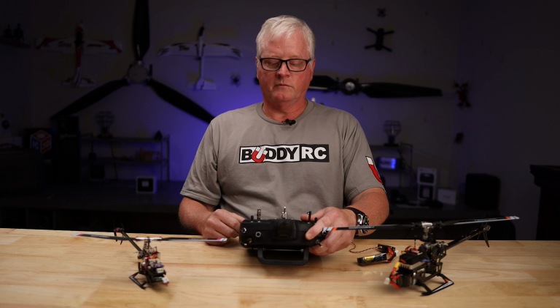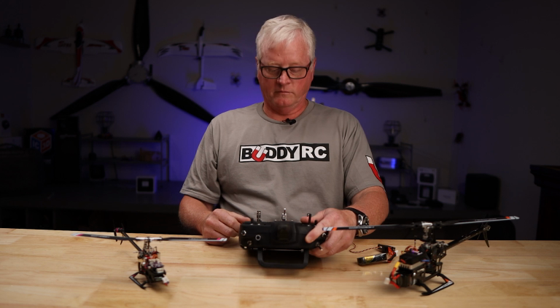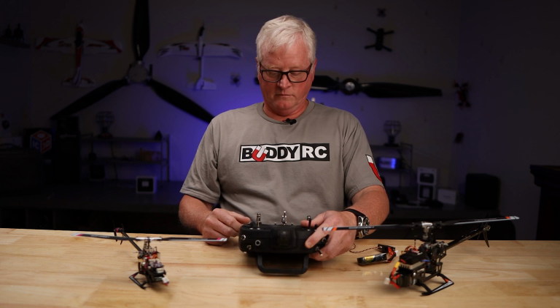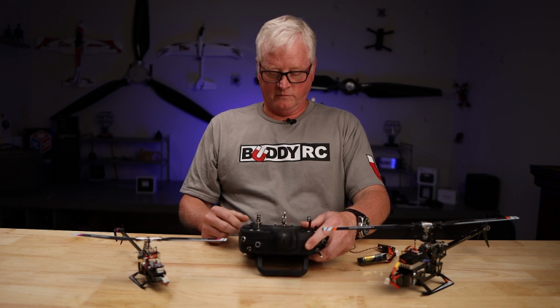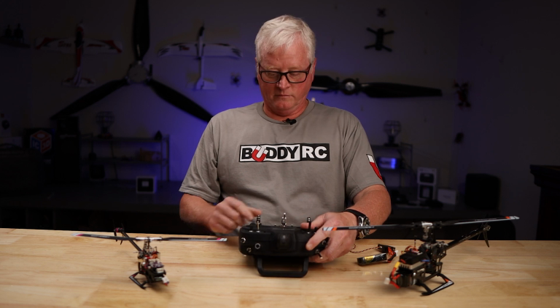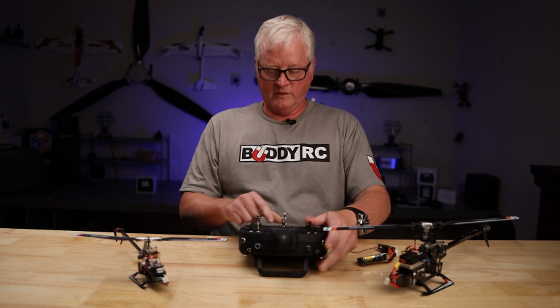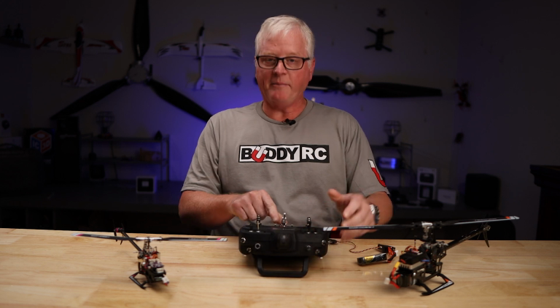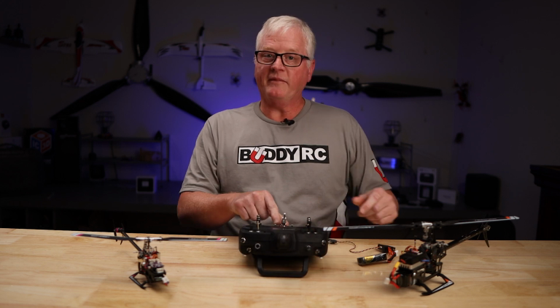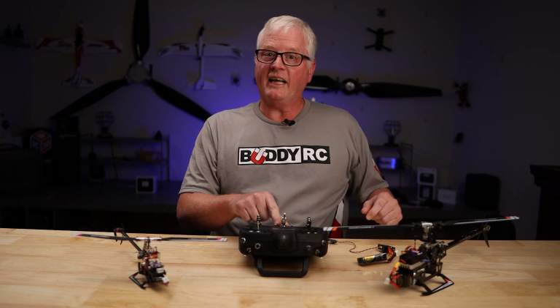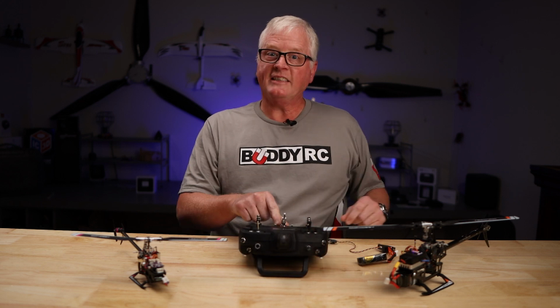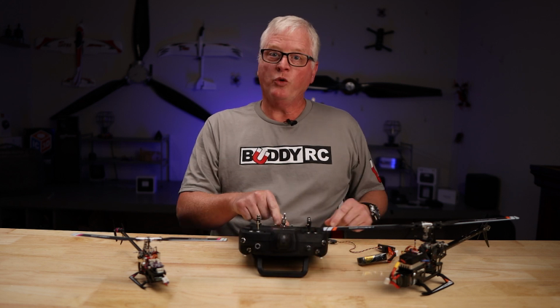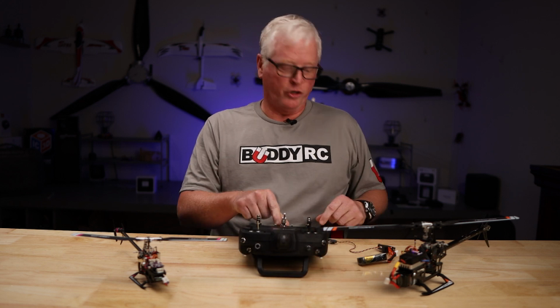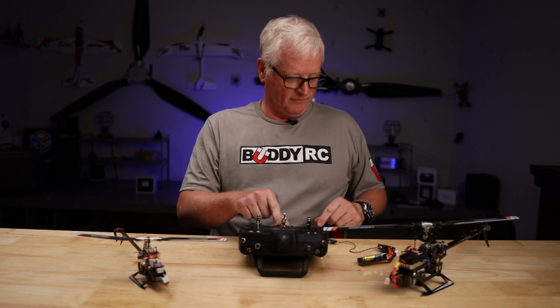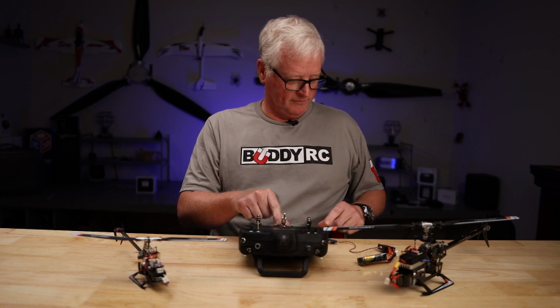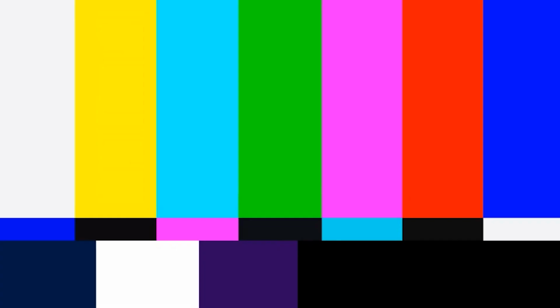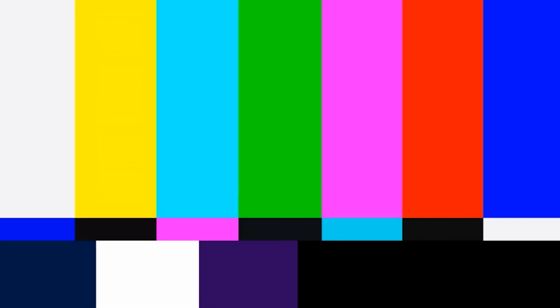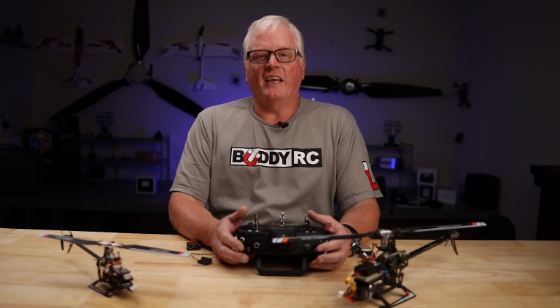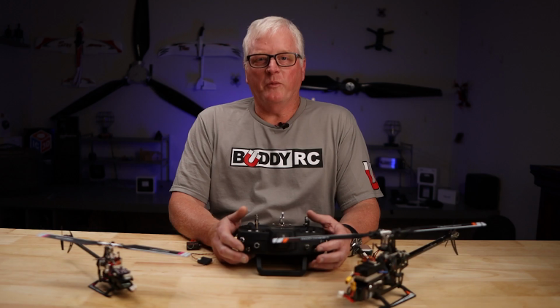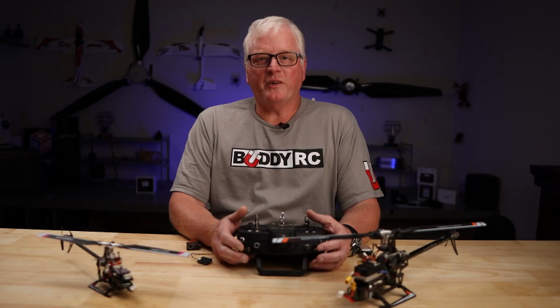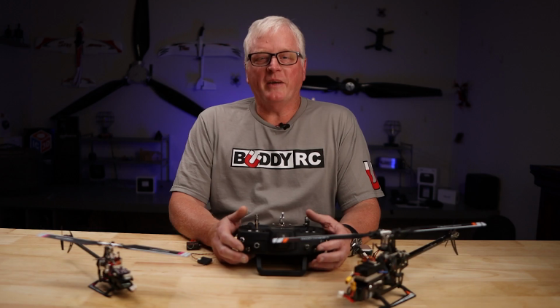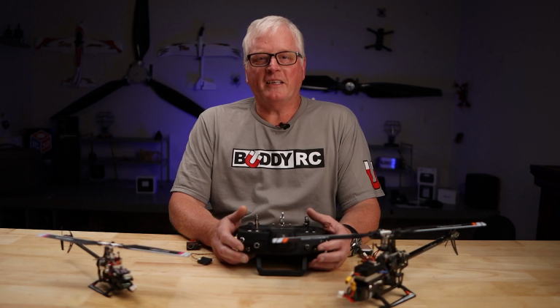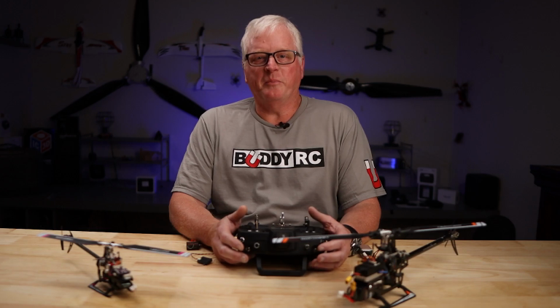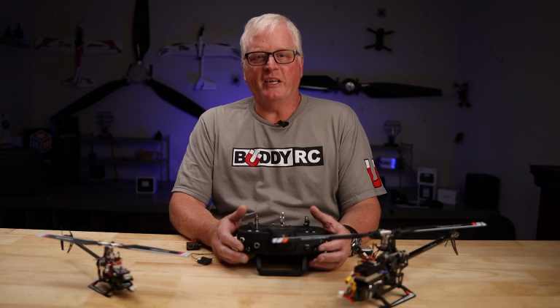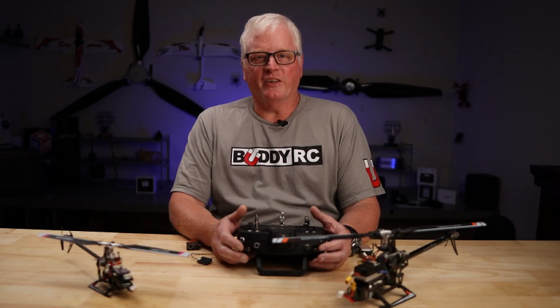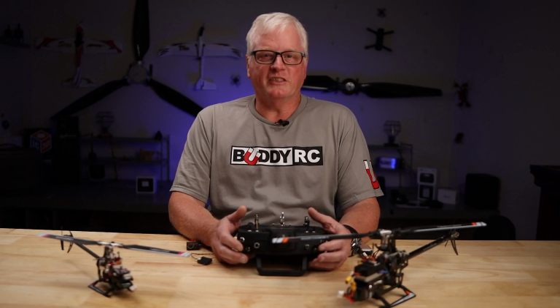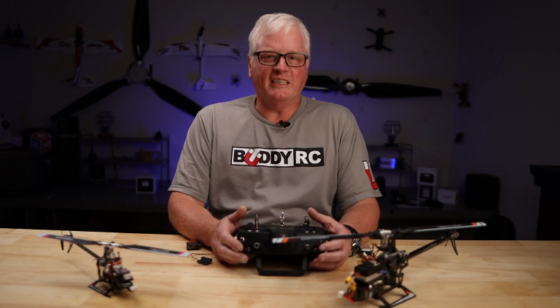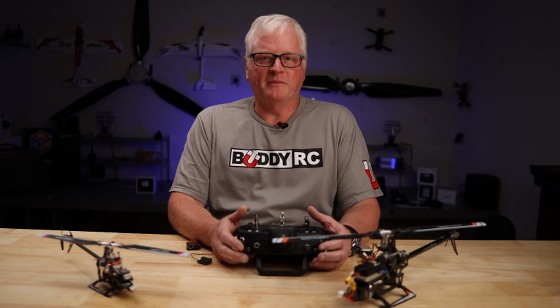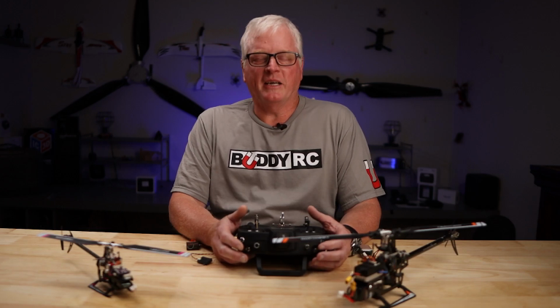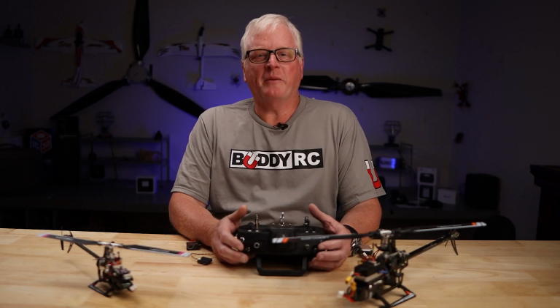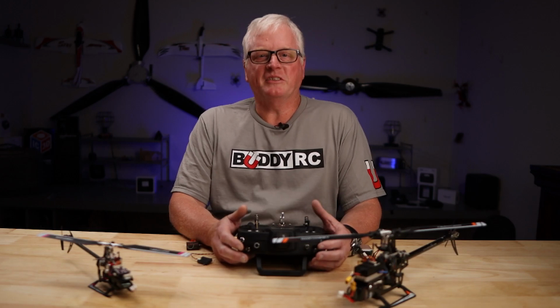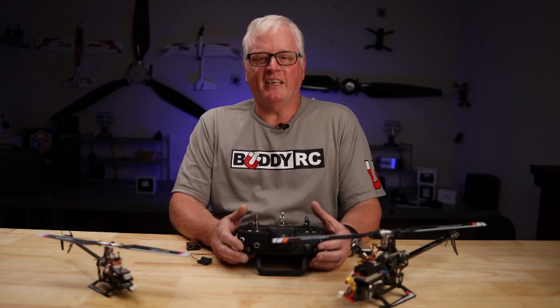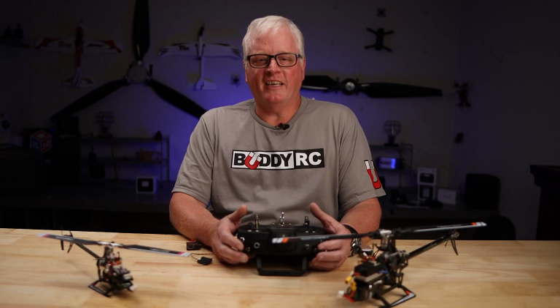Bind failed. That's no good. Hey, welcome back to BuddyRC. My name is Dan.